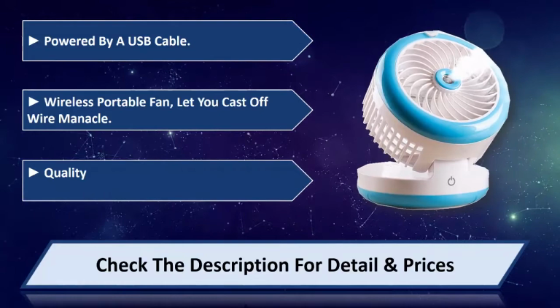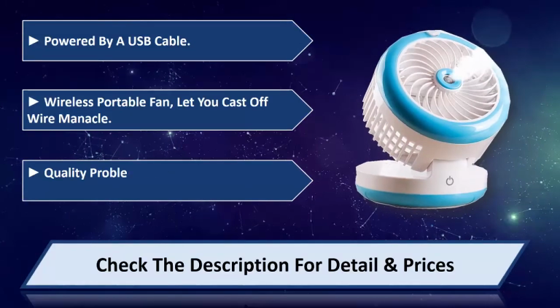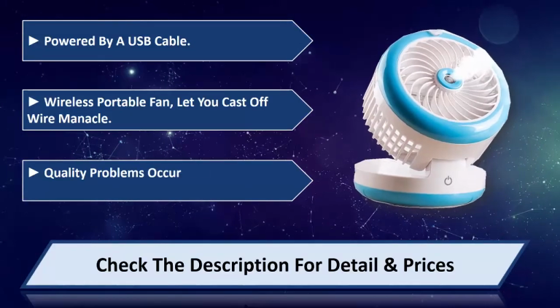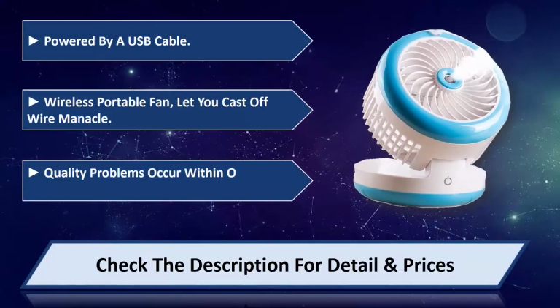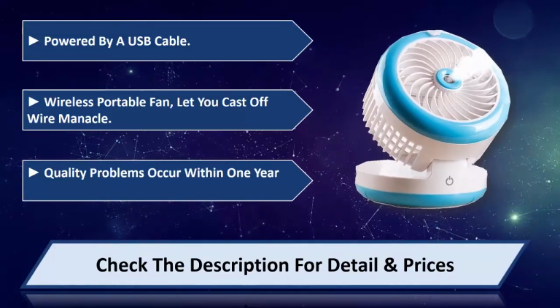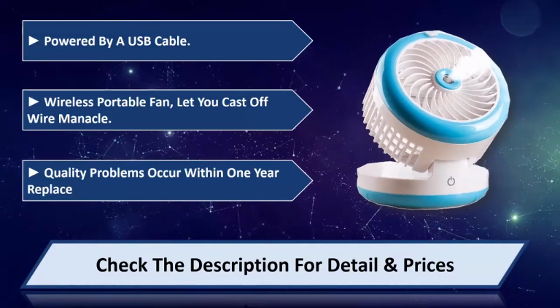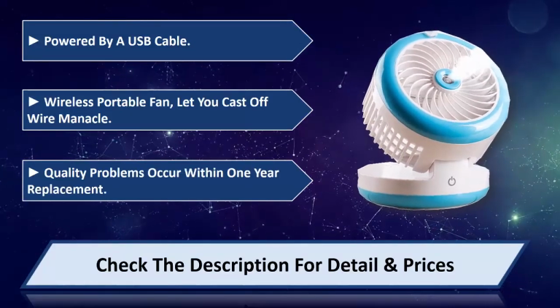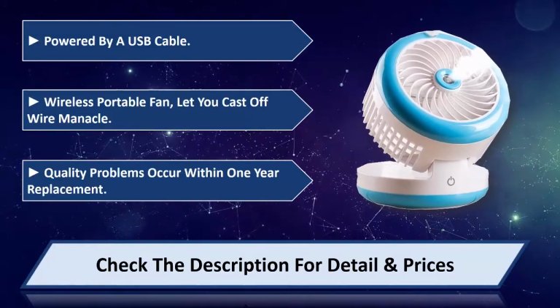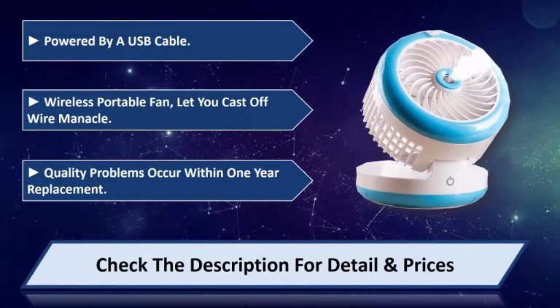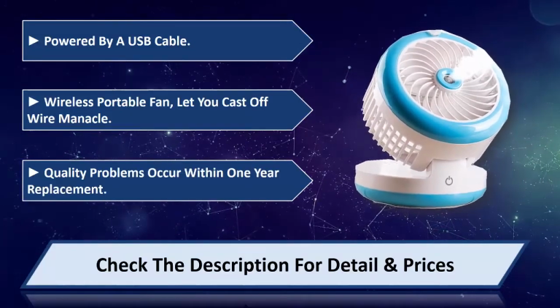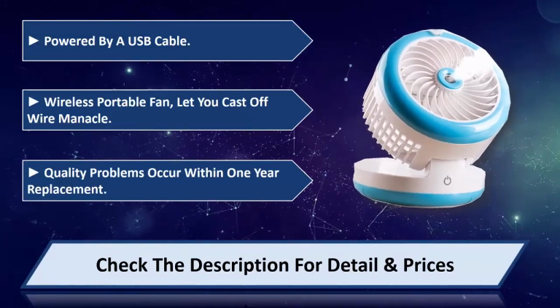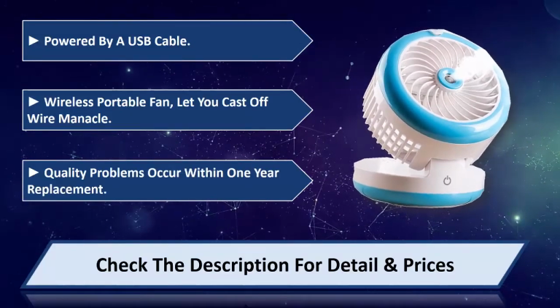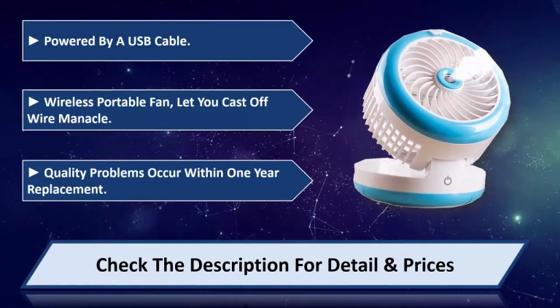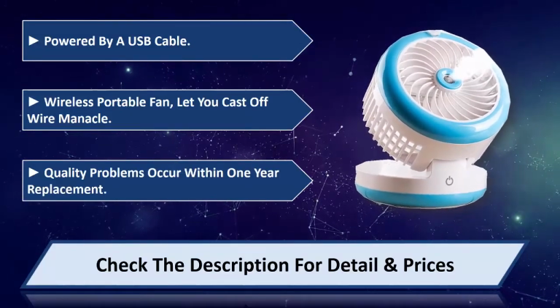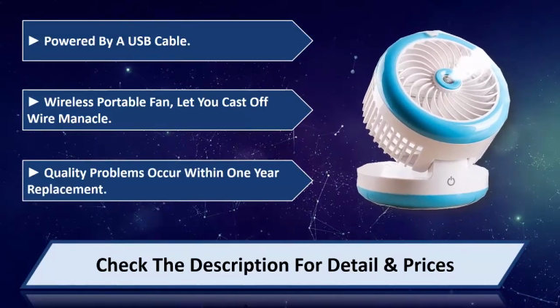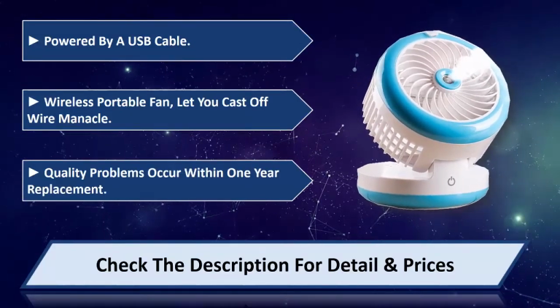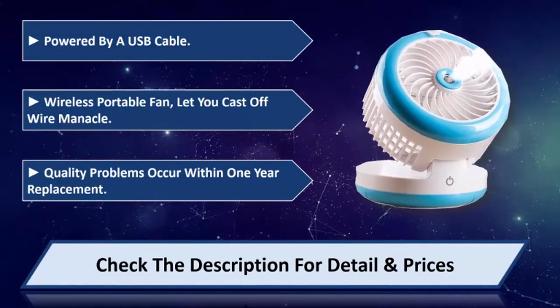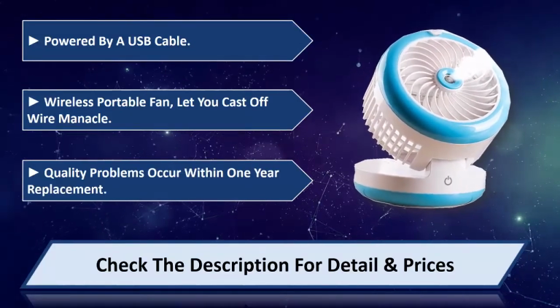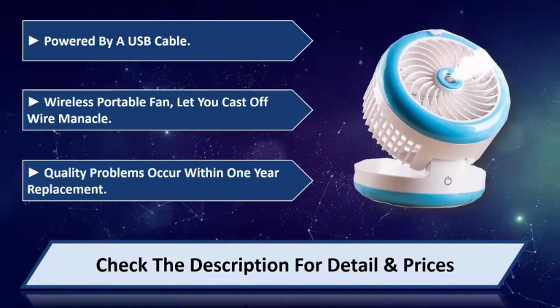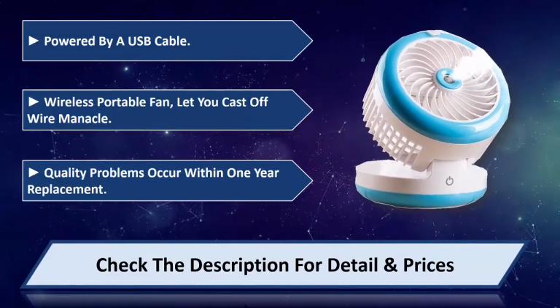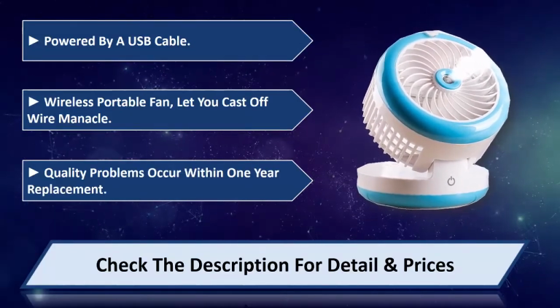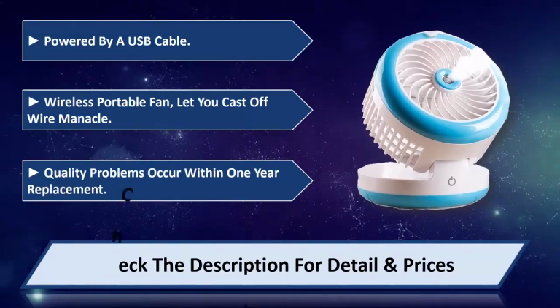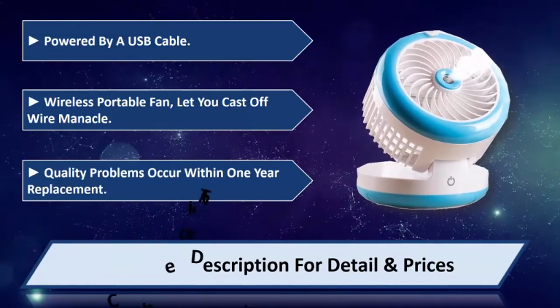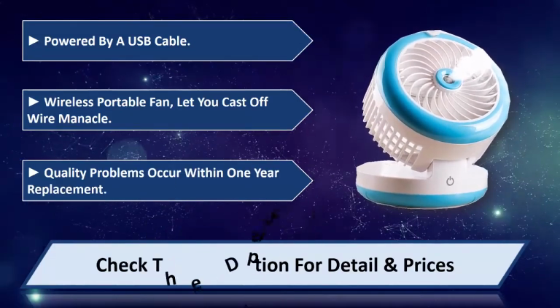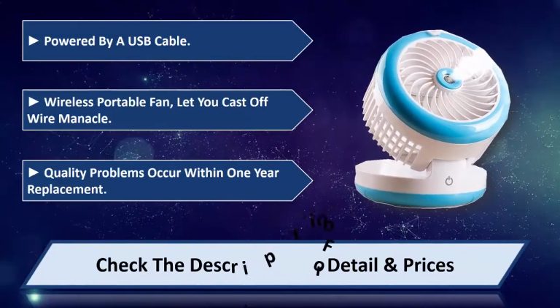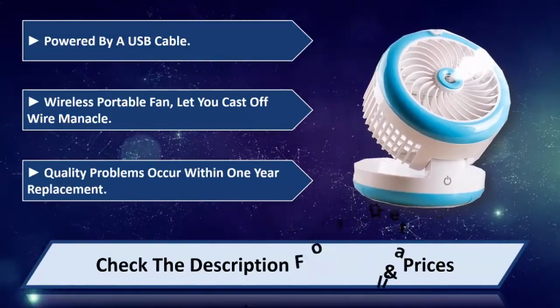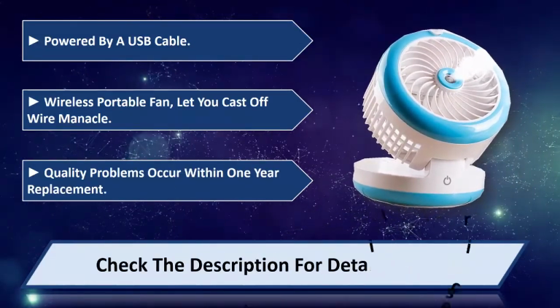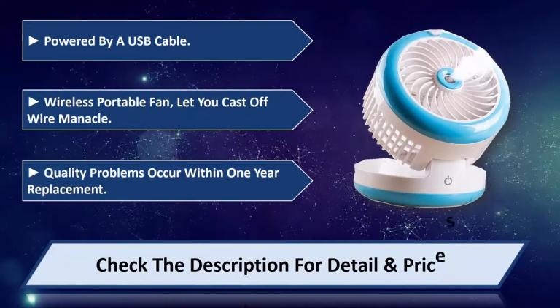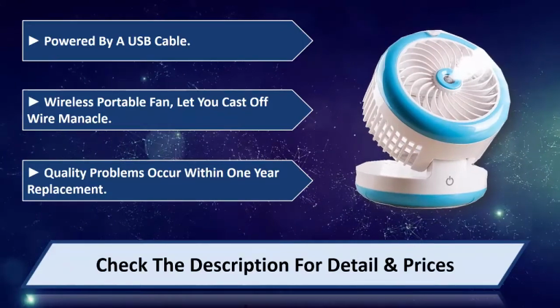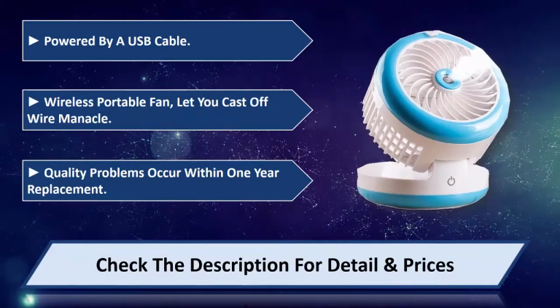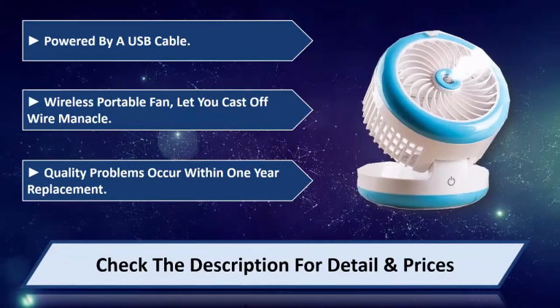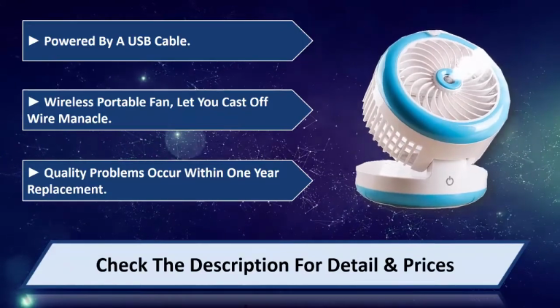Quality problems occurring within 1 year will be replaced. Please check the description for detail and prices.